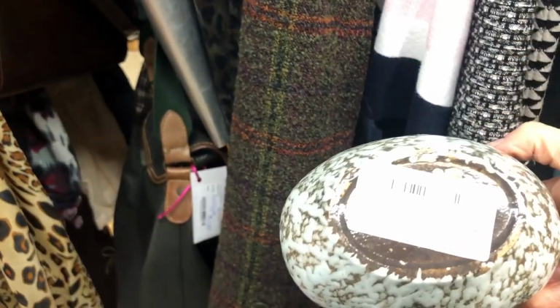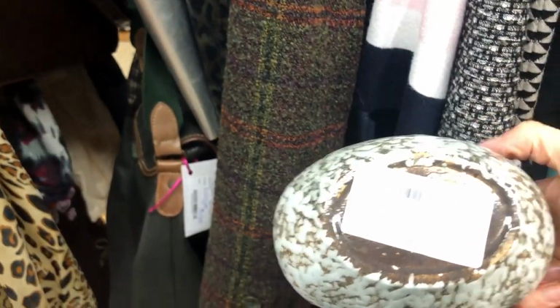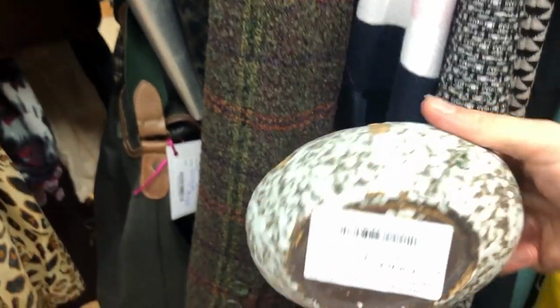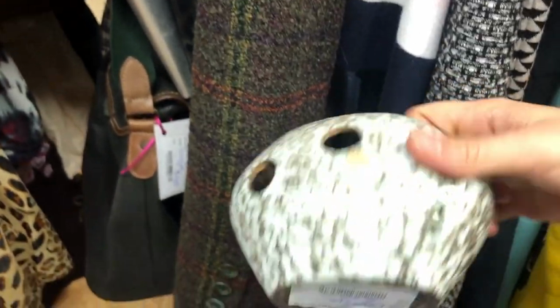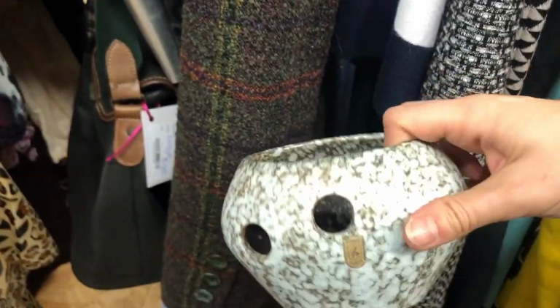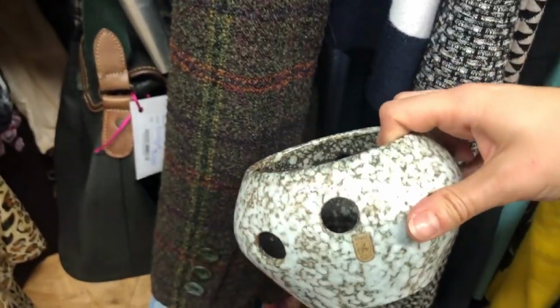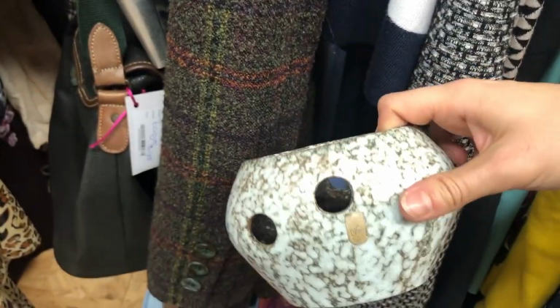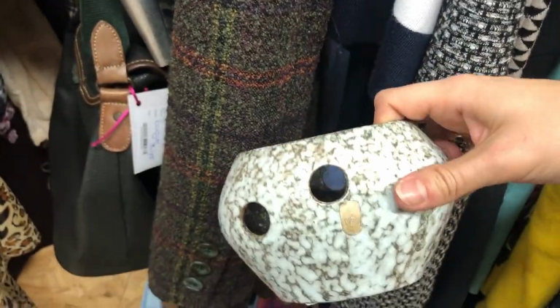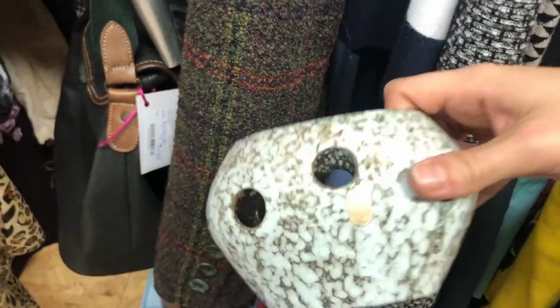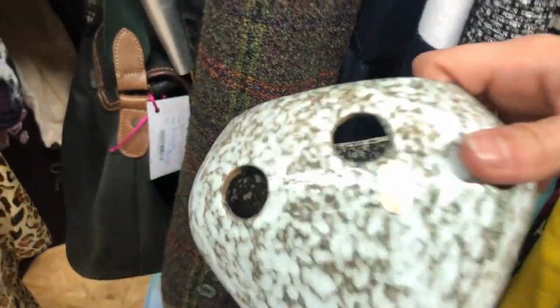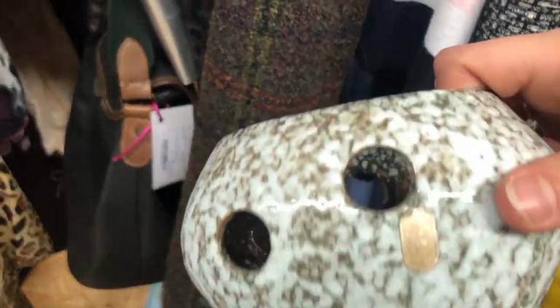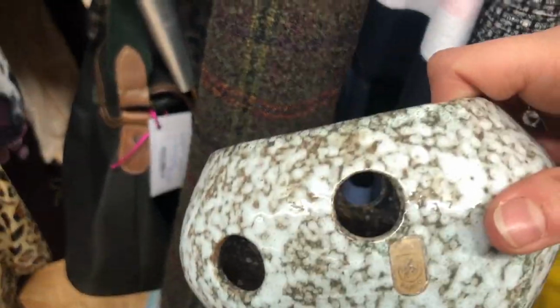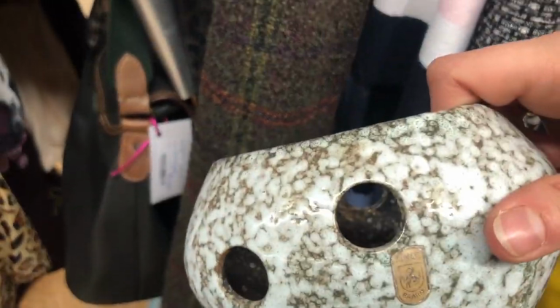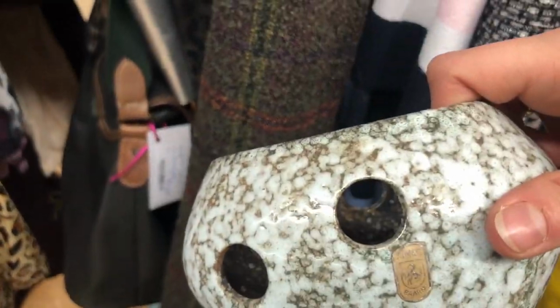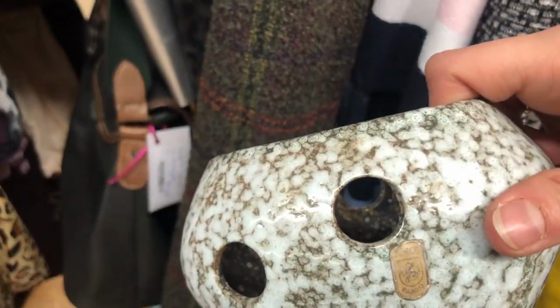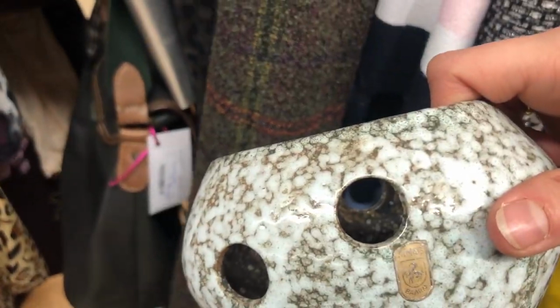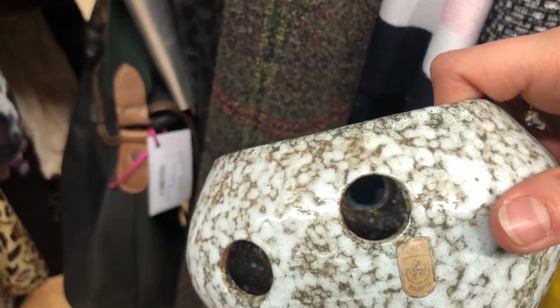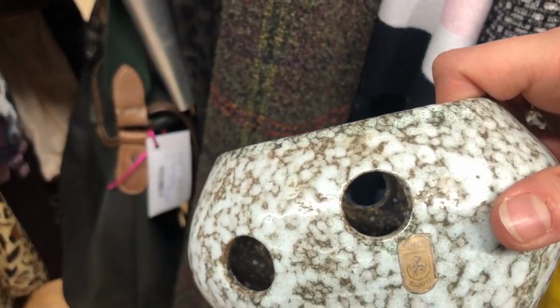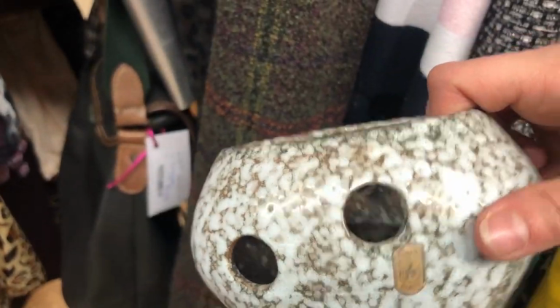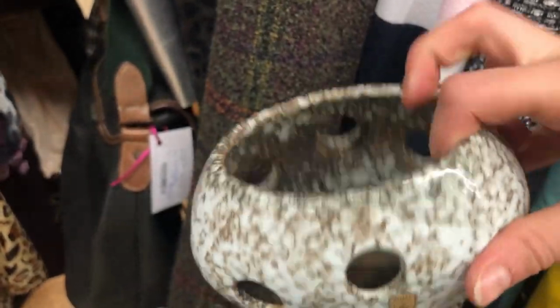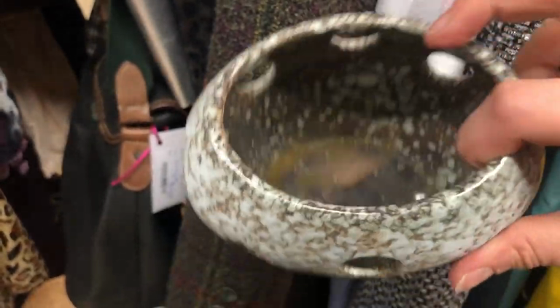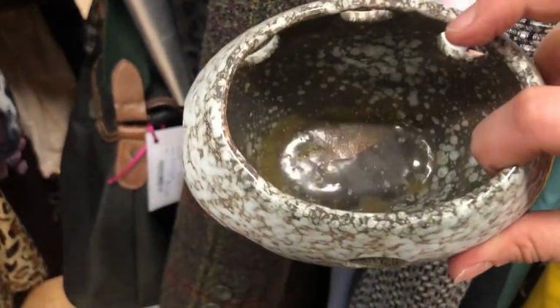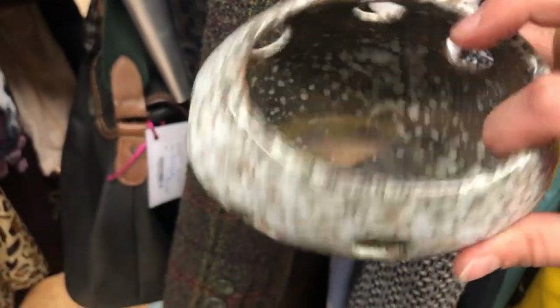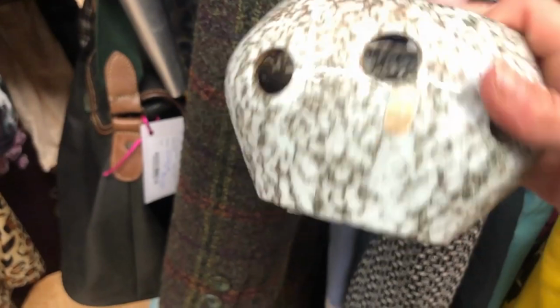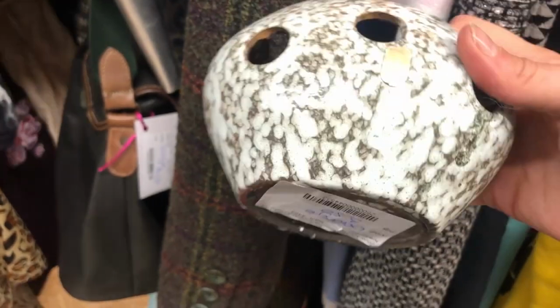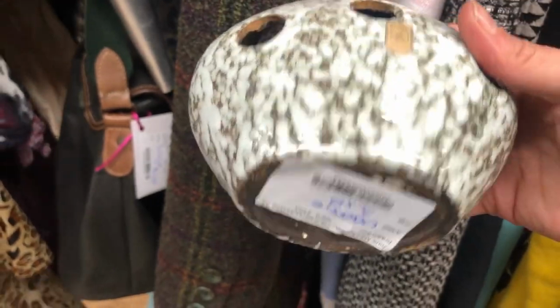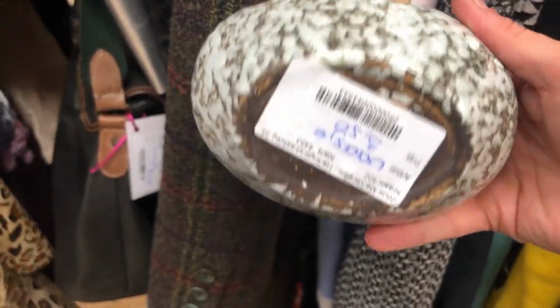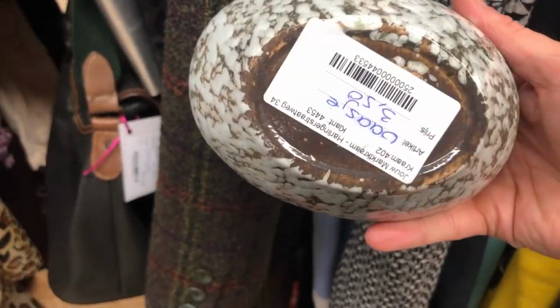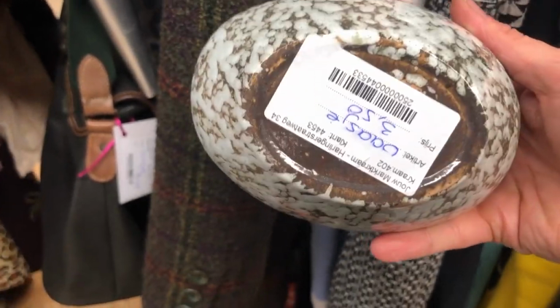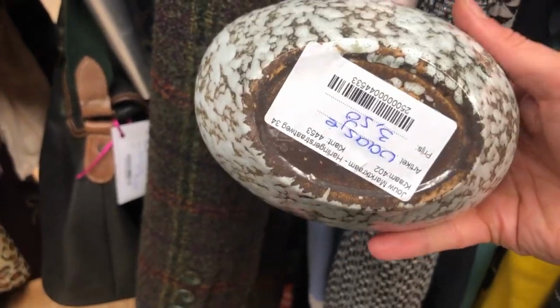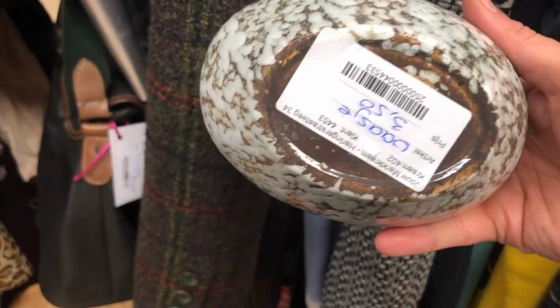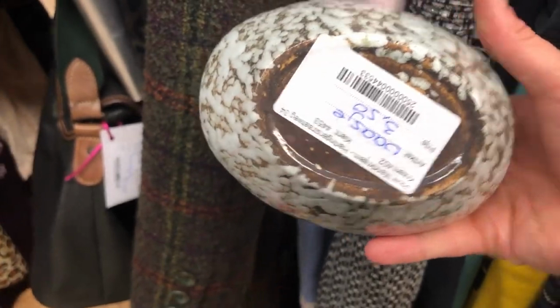I did consider getting this pottery piece but I ended up putting it back. However, I did get something else which I will show you later in the haul.